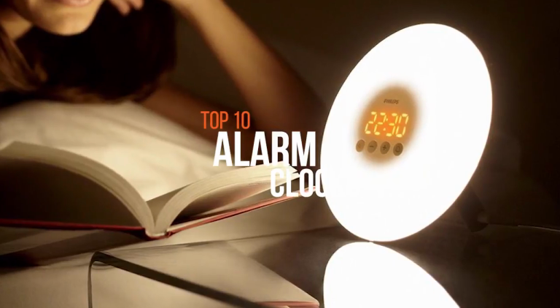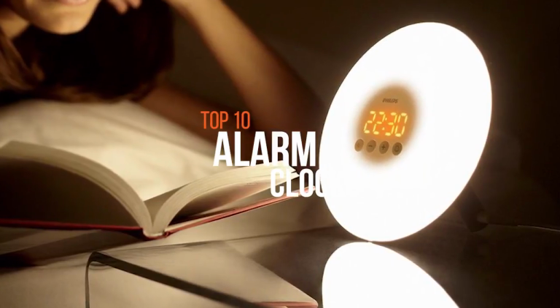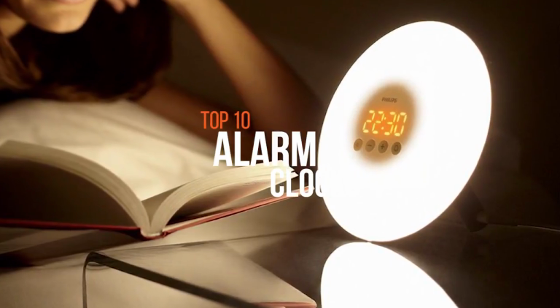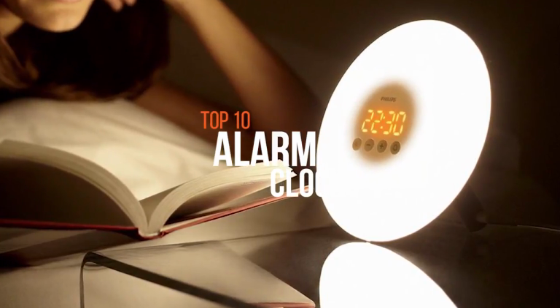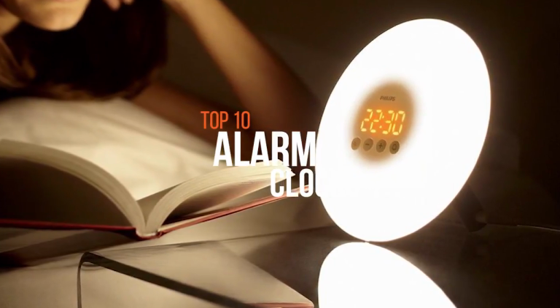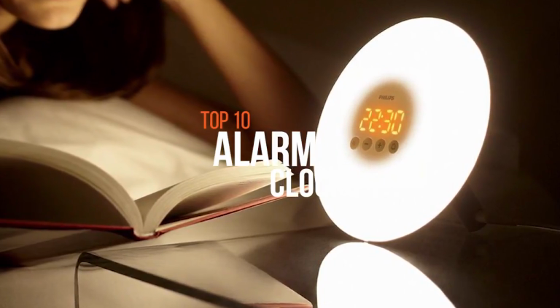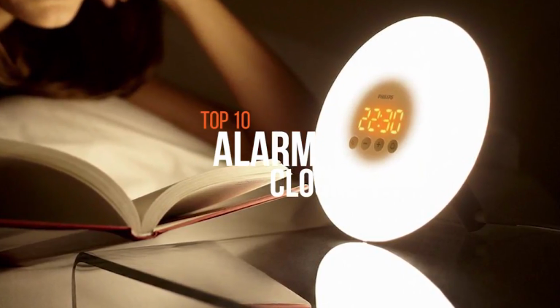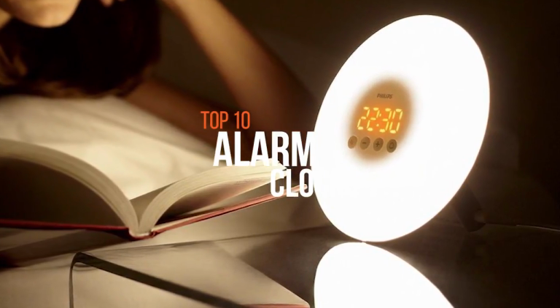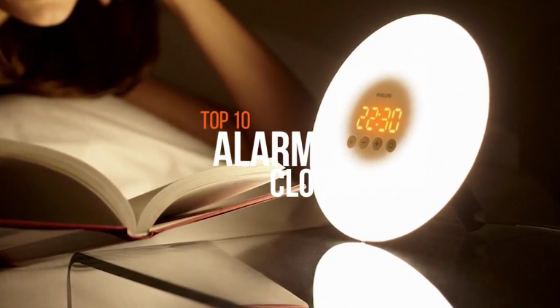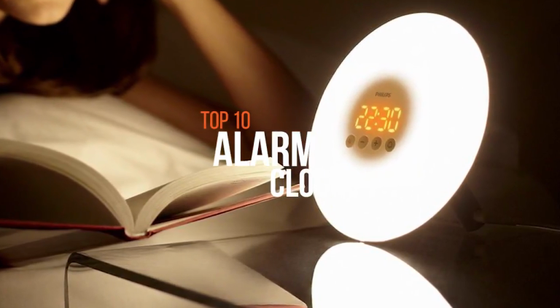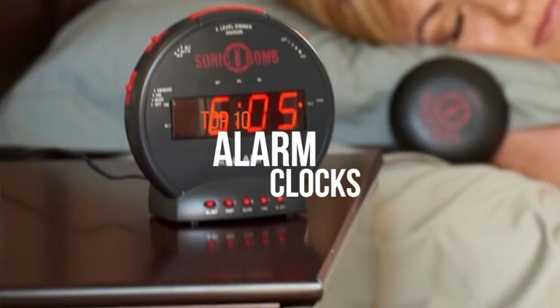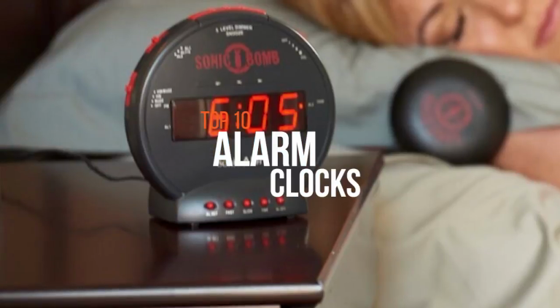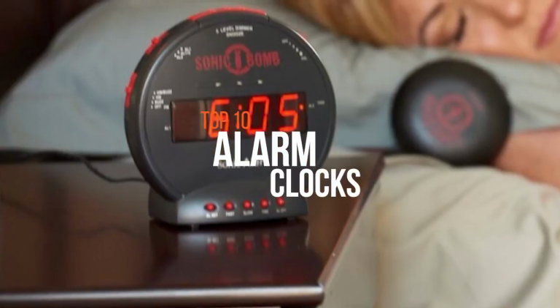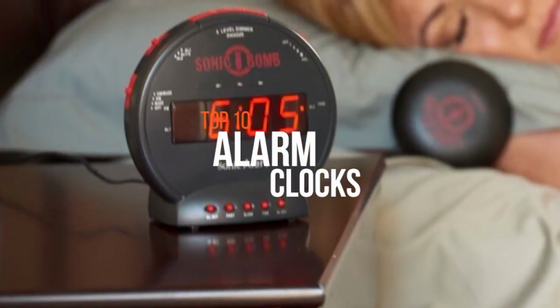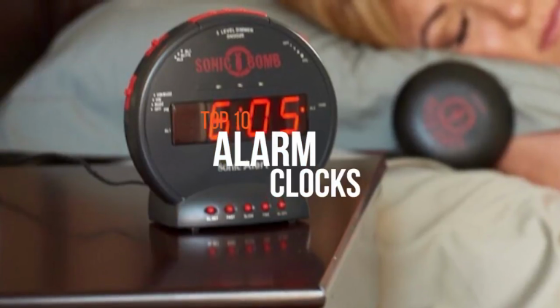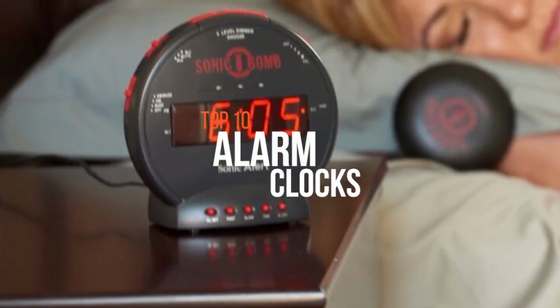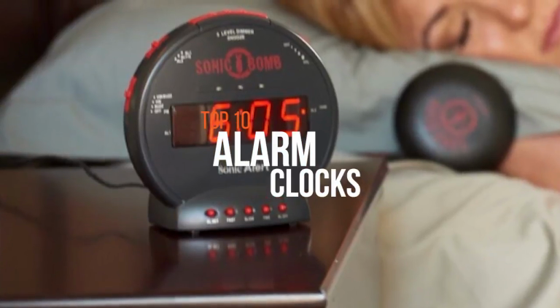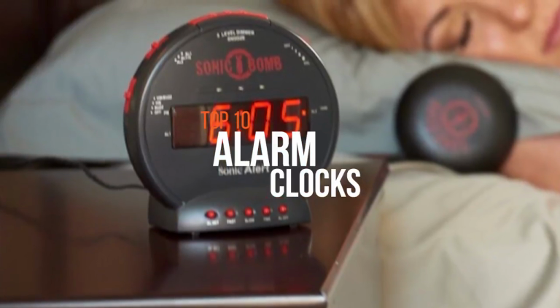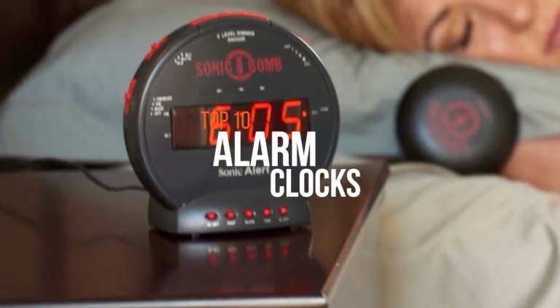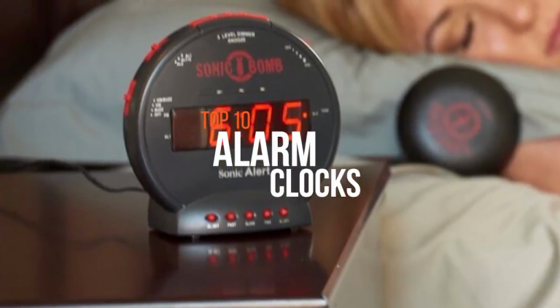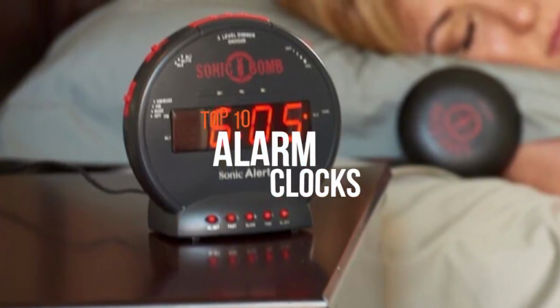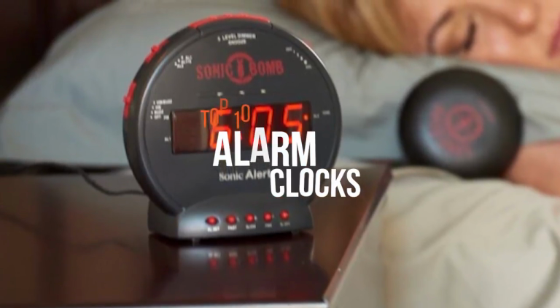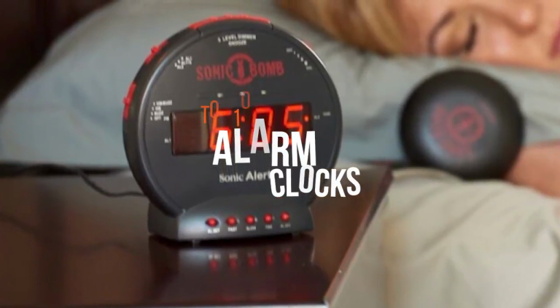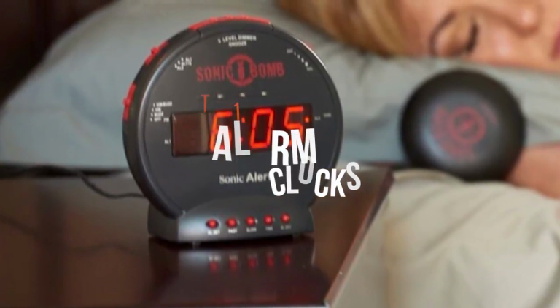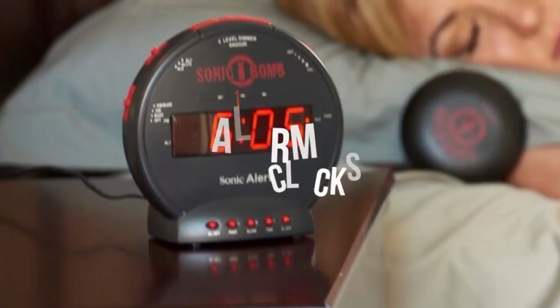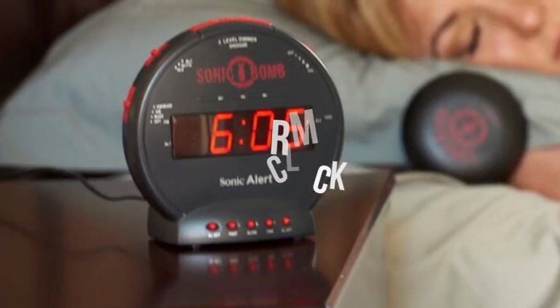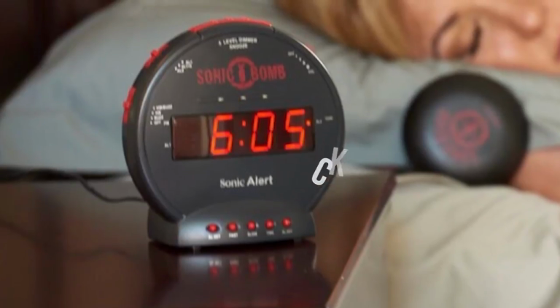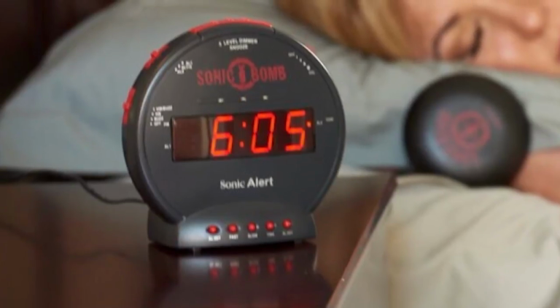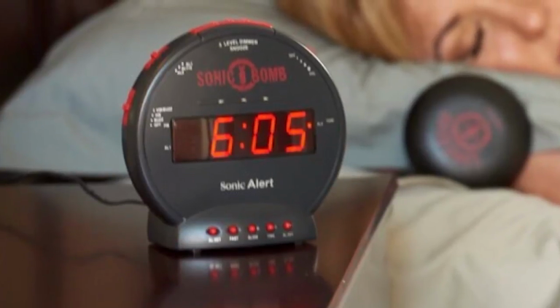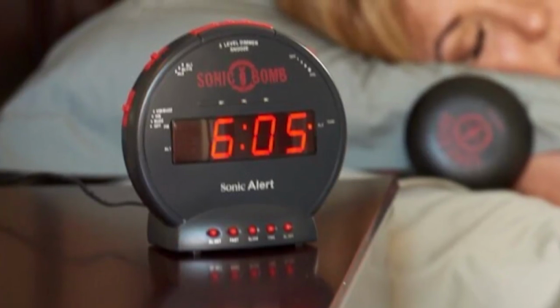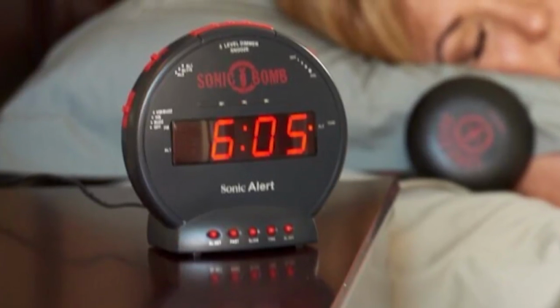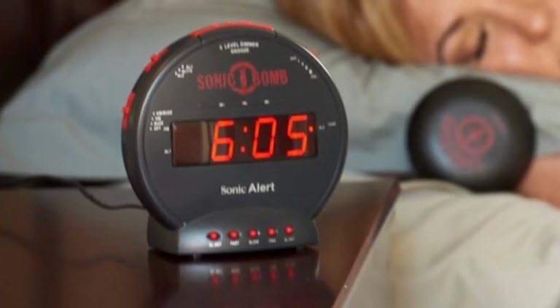If you're searching for a suitable alarm clock, these are some of the best products available on the market right now.